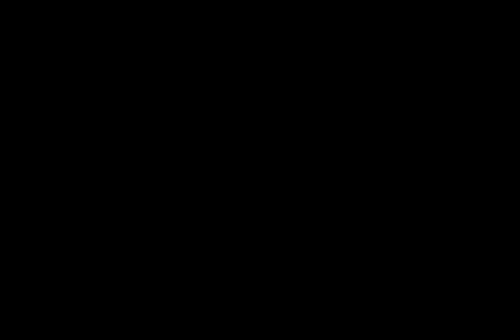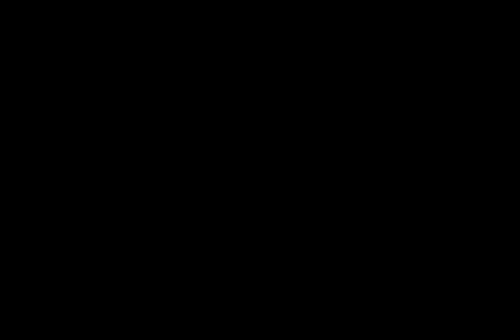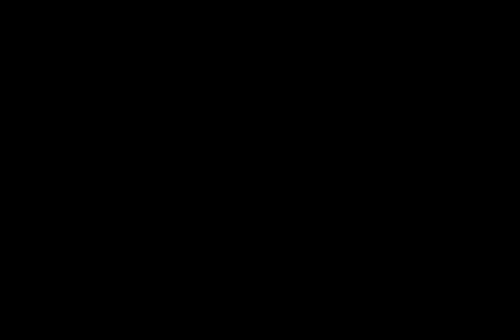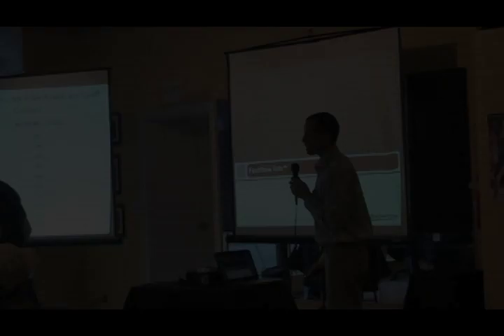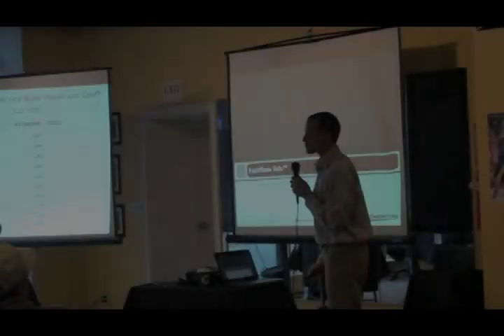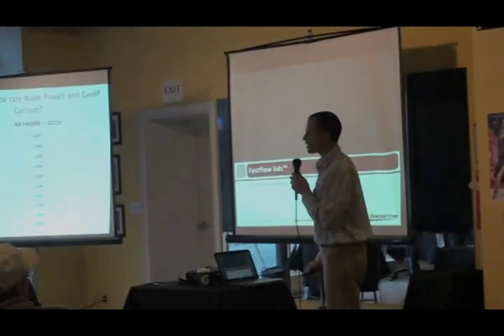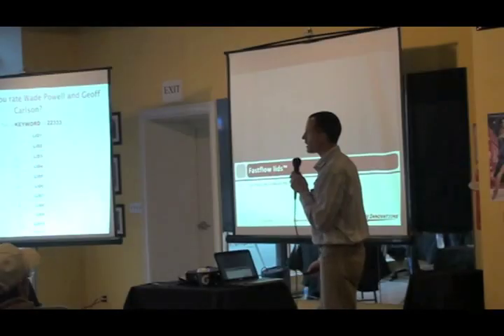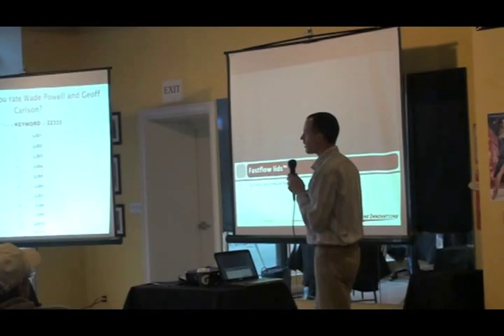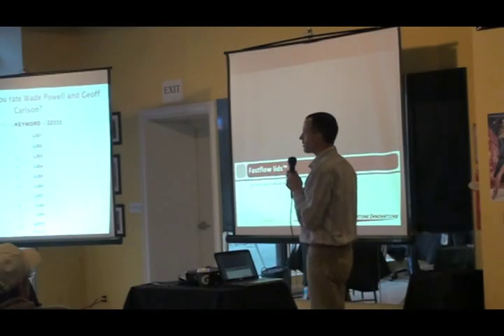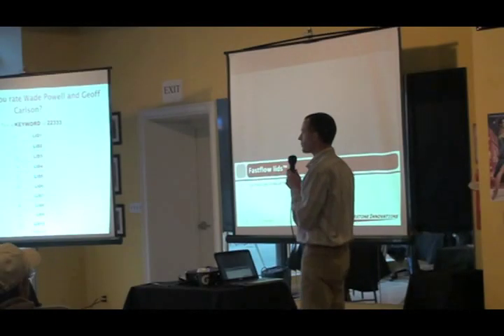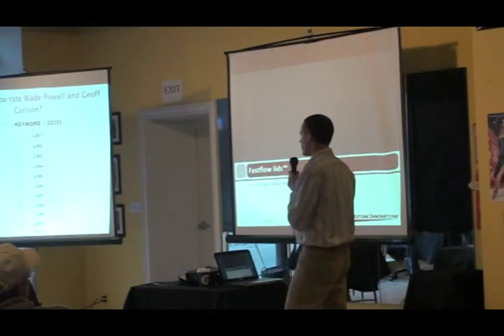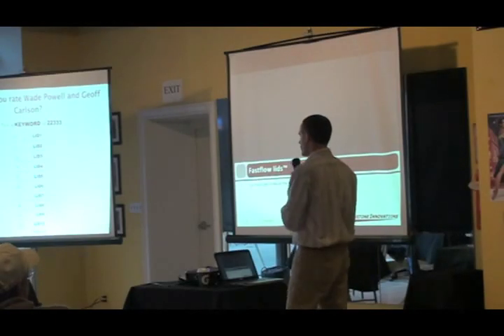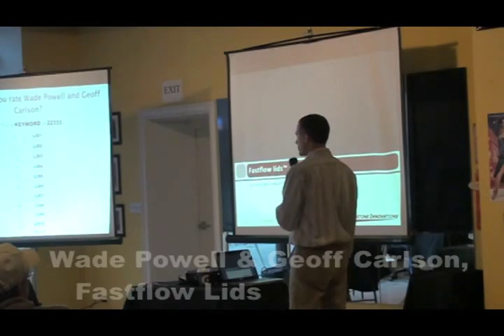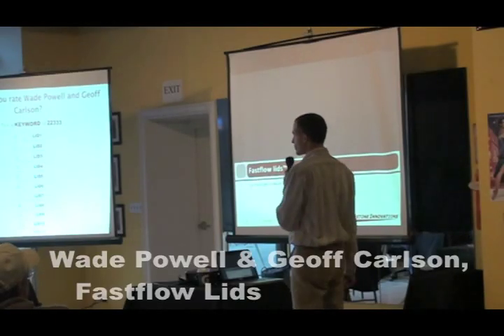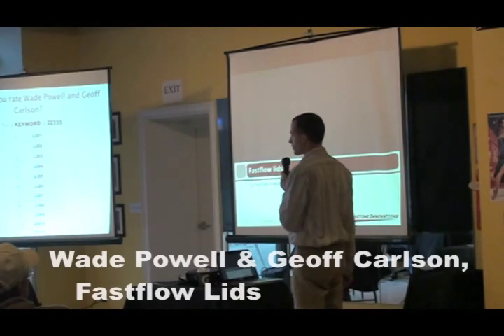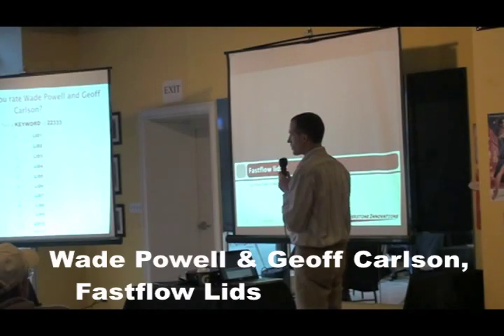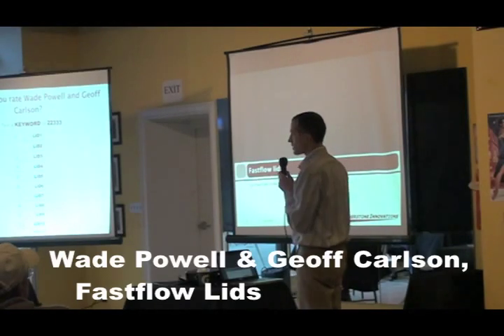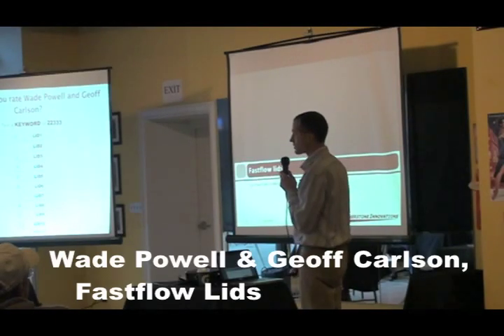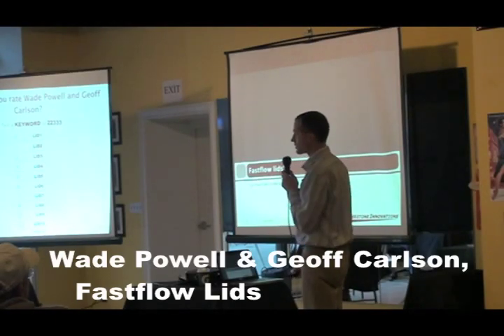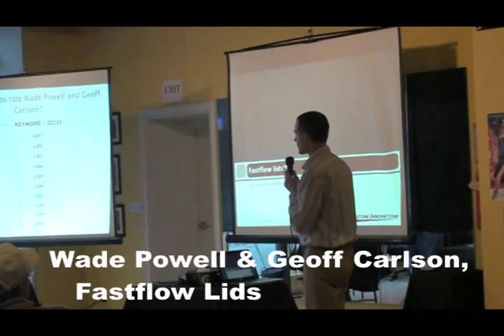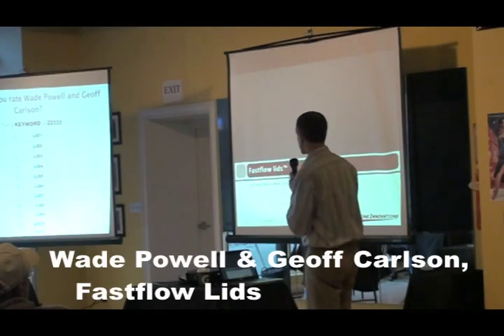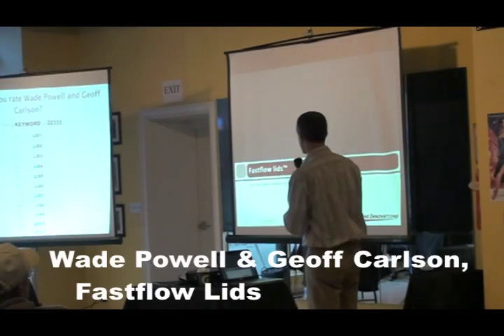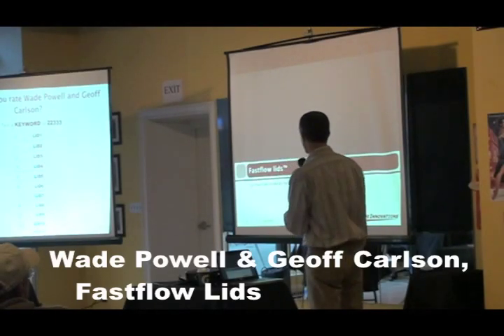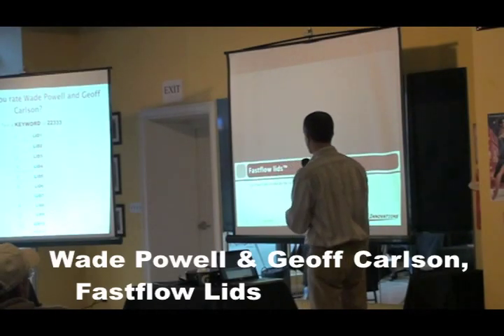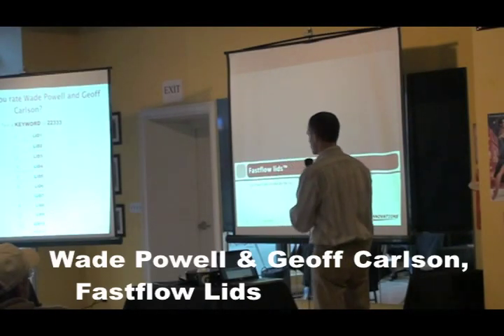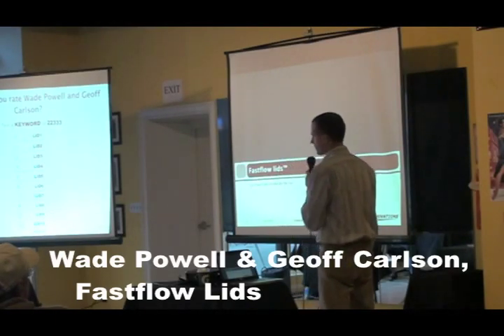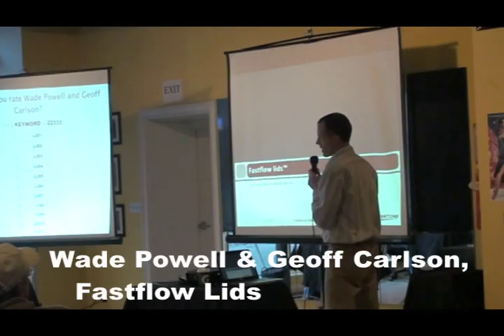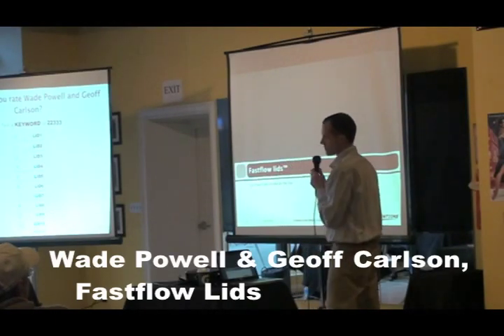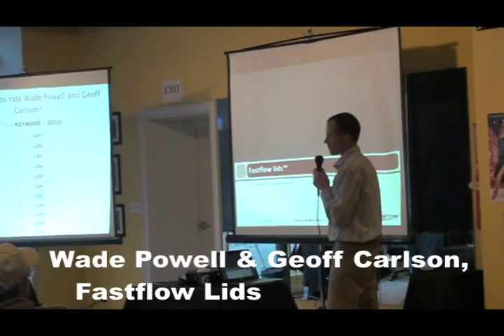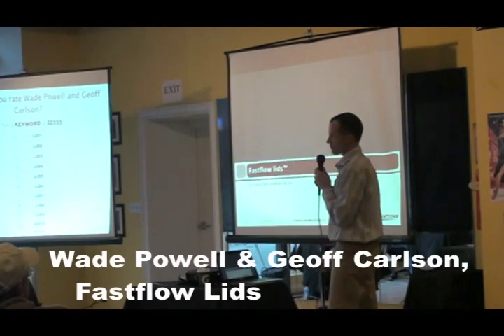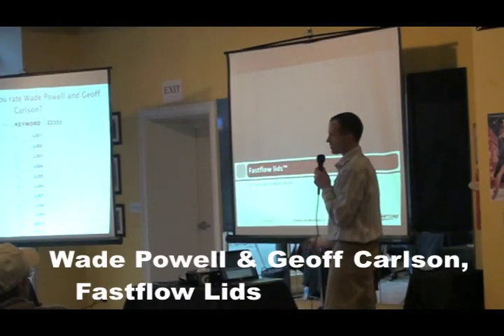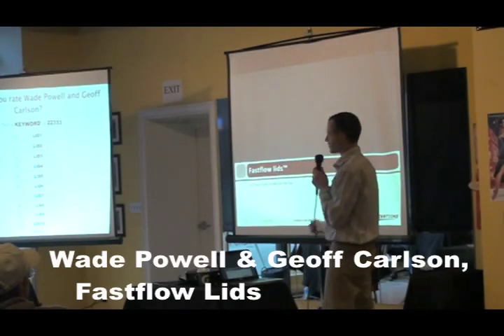My name is Wade Powell with Cornerstone Innovations, and I'm here to tell you about Fast Flow Lids.